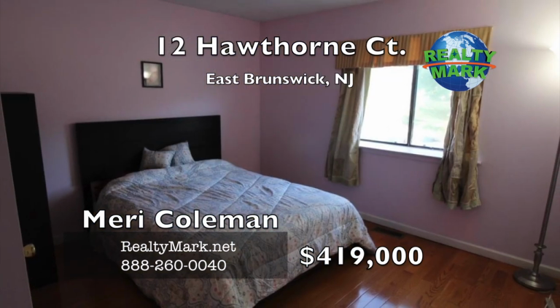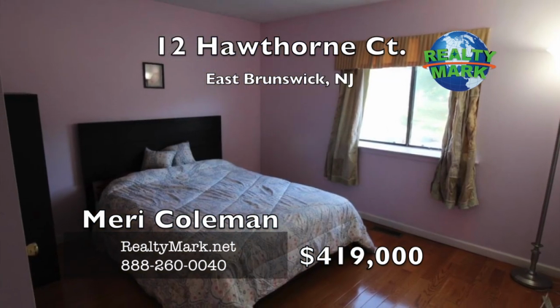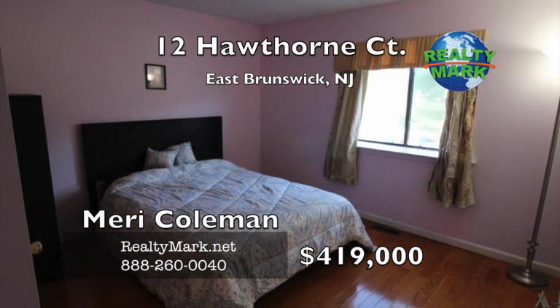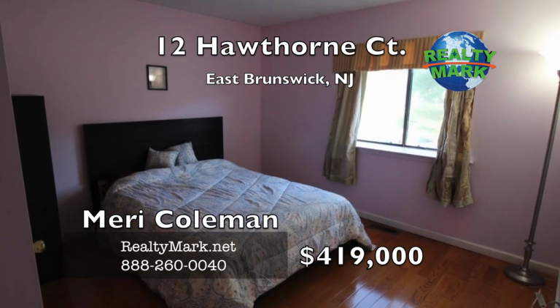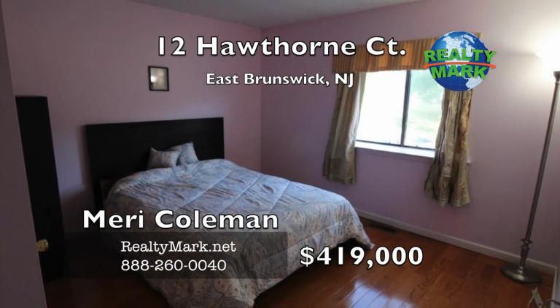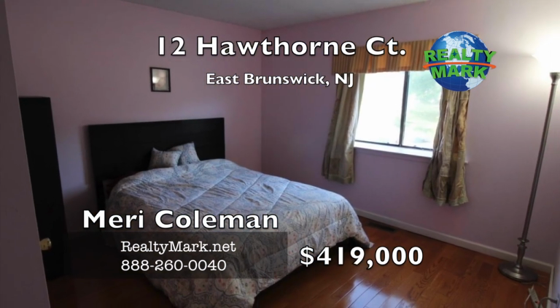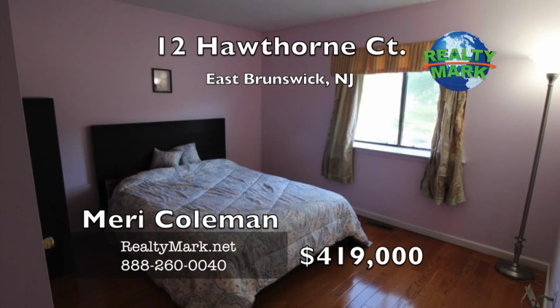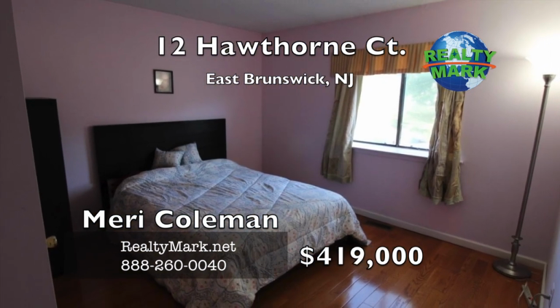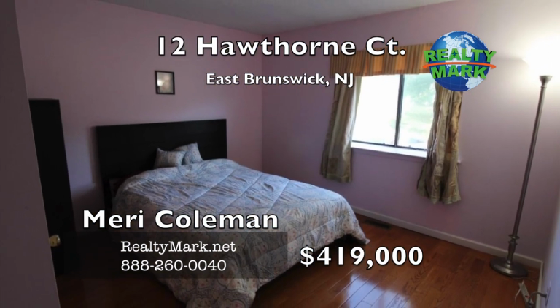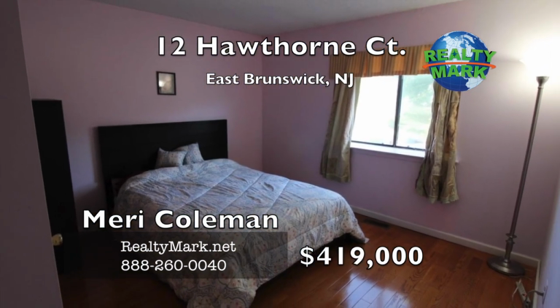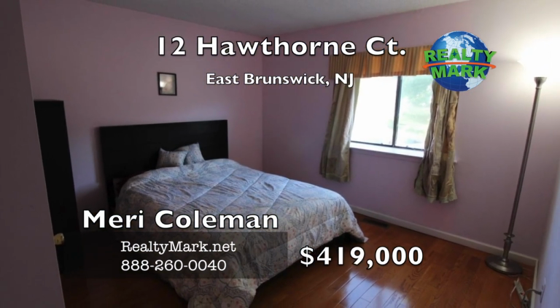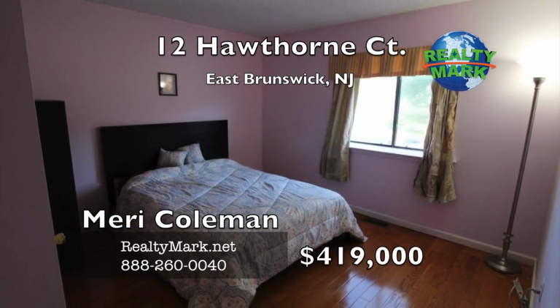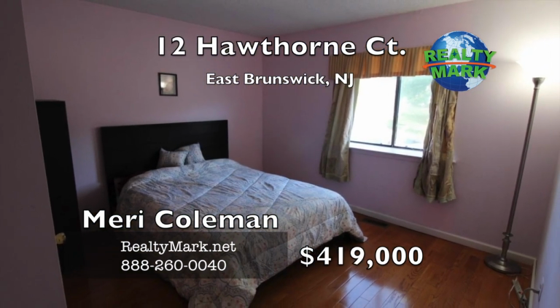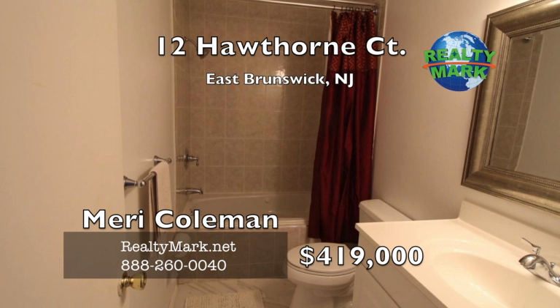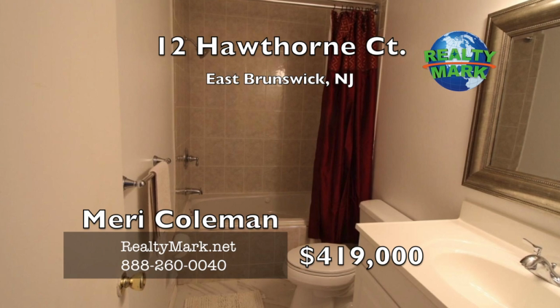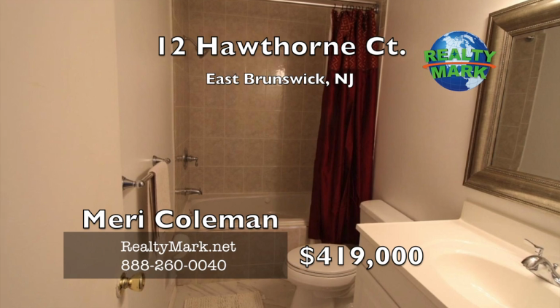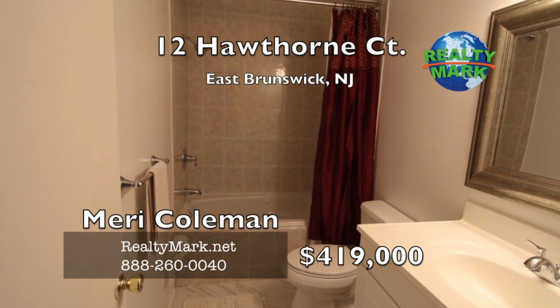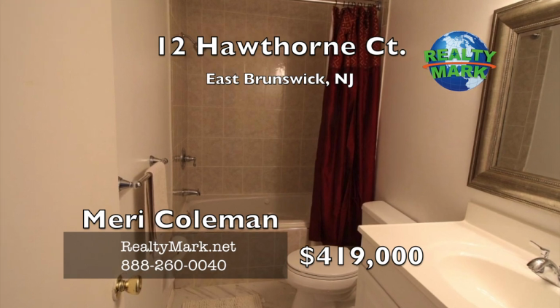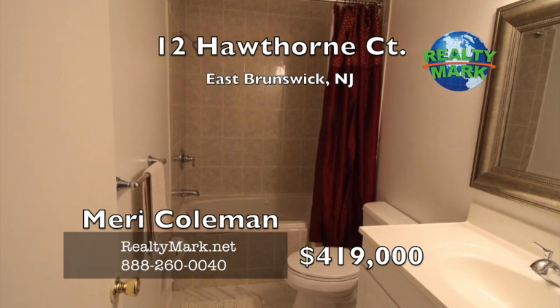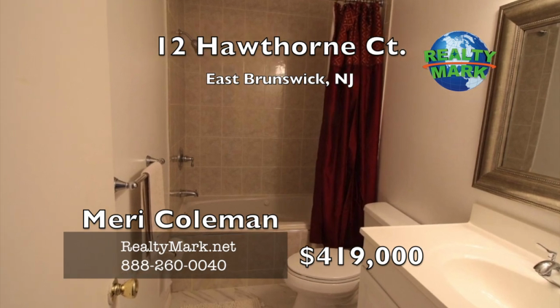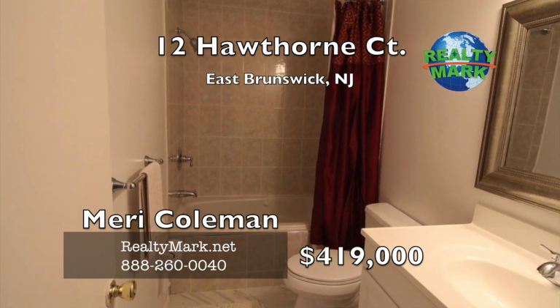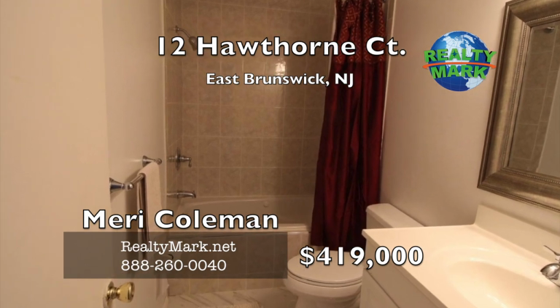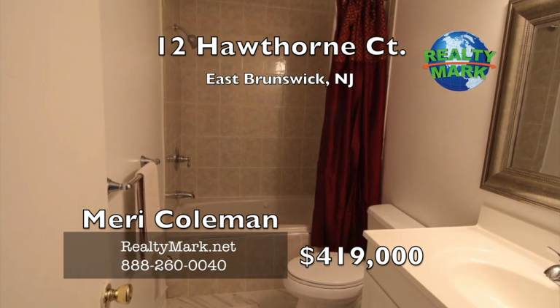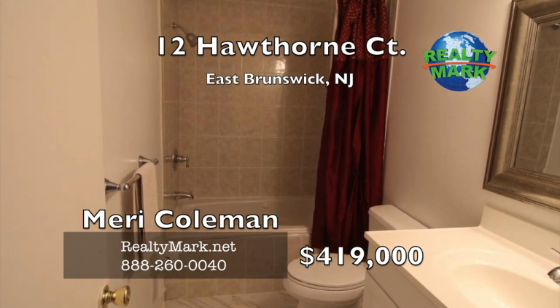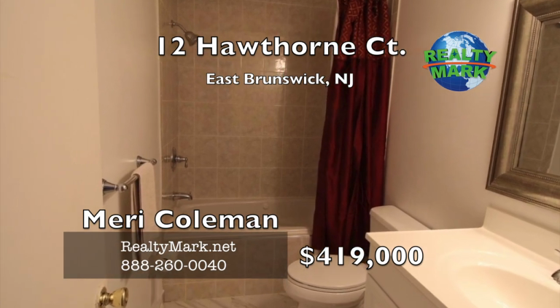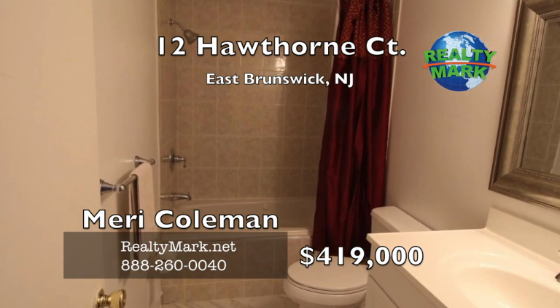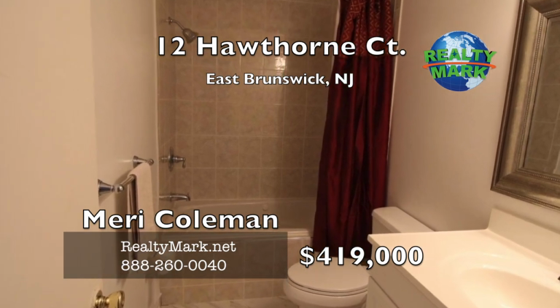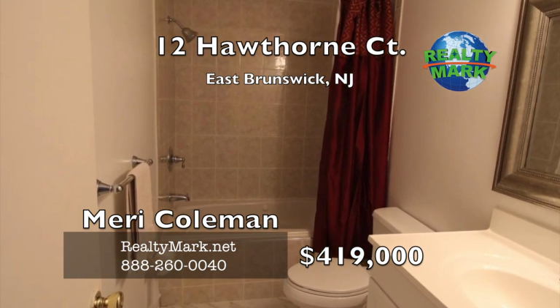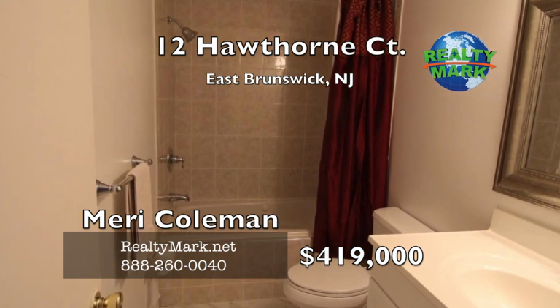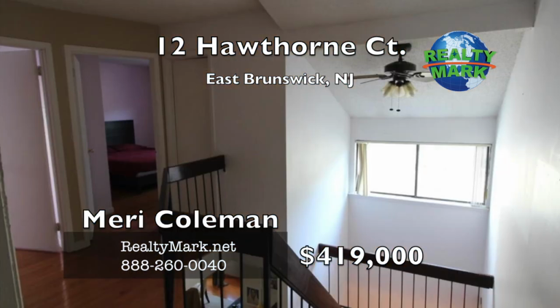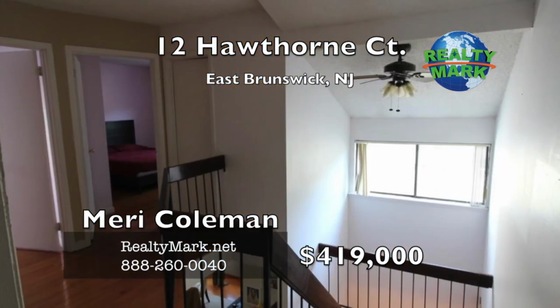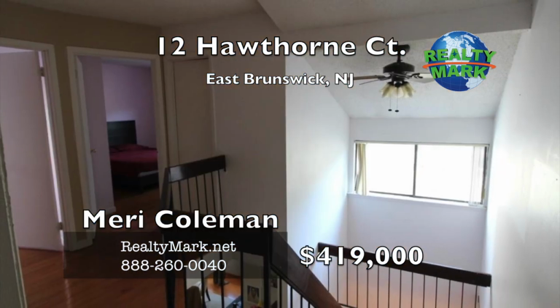Designed in cul-de-sac clusters to lessen the traffic, in a very secluded development — a nice quiet setting. Call Mary Coleman for more information.